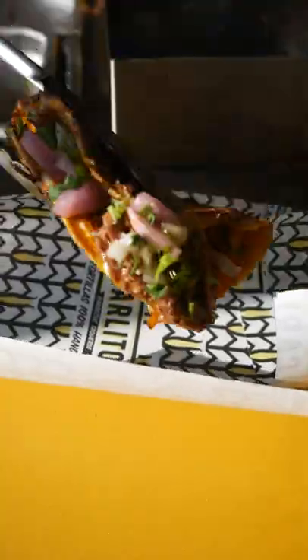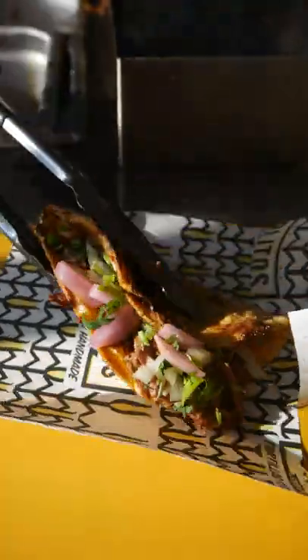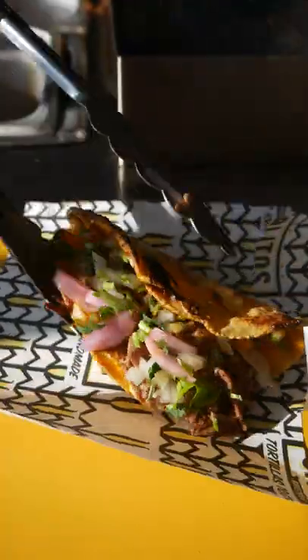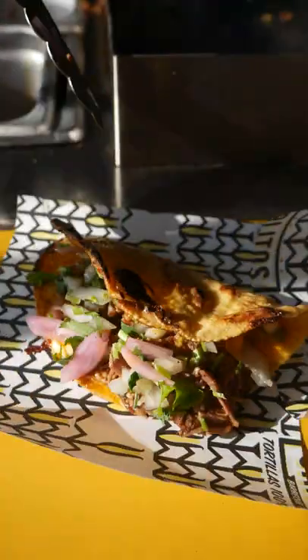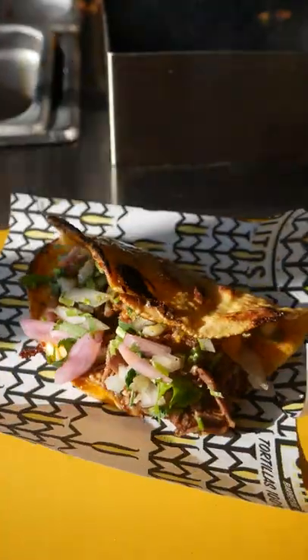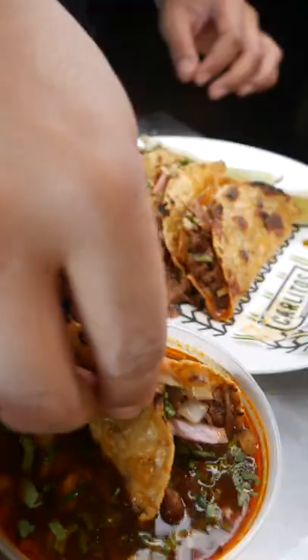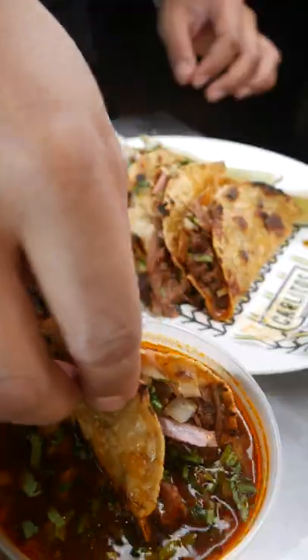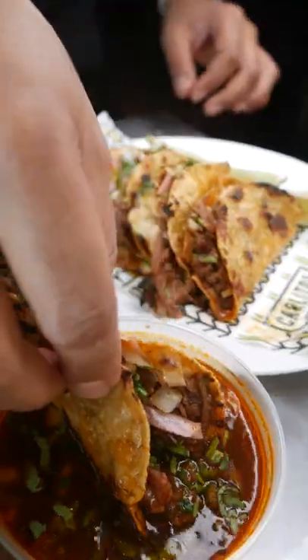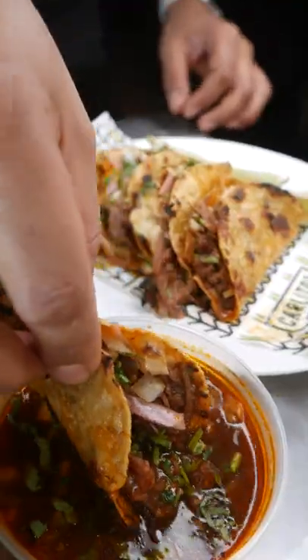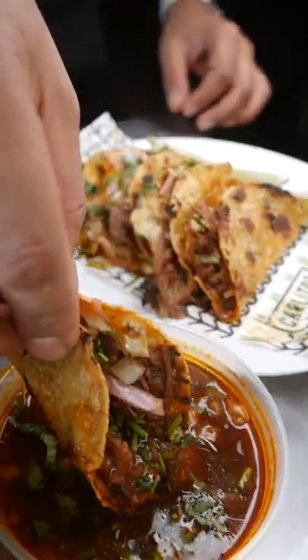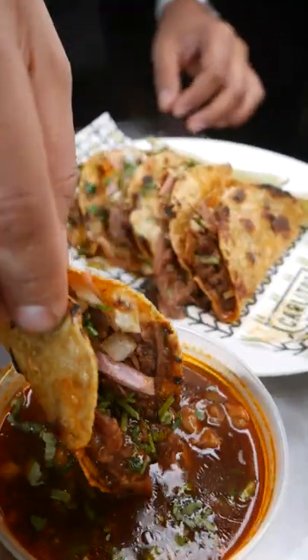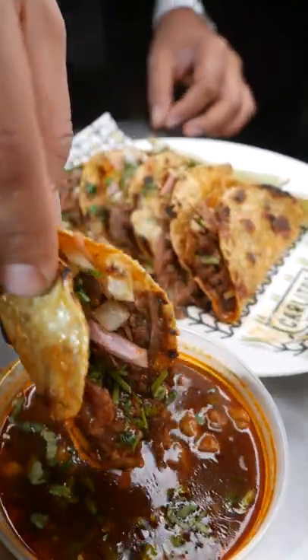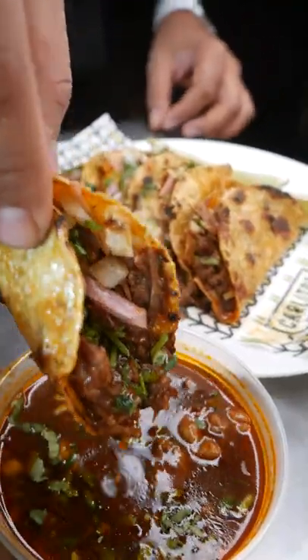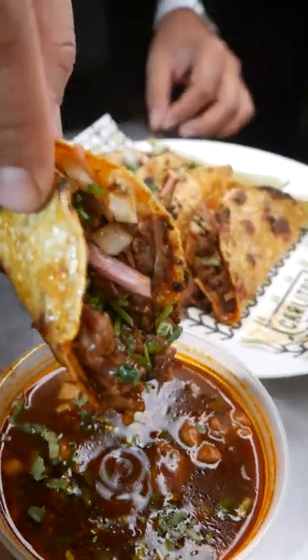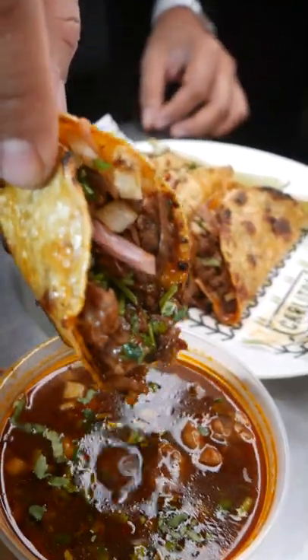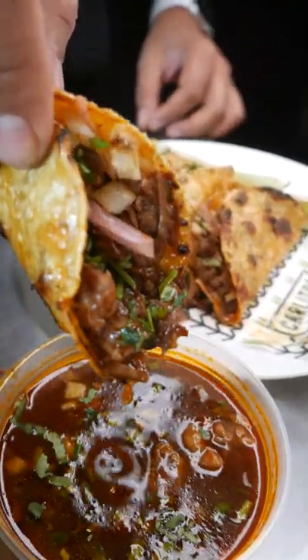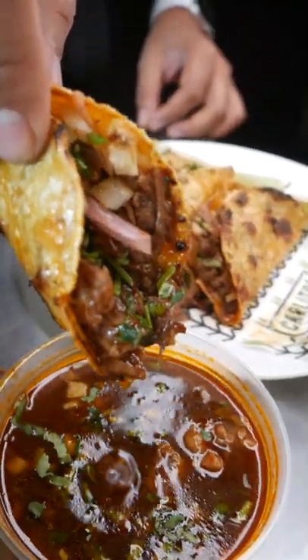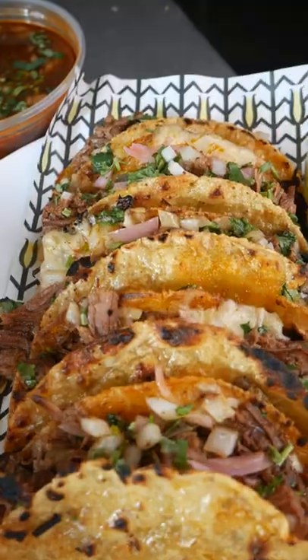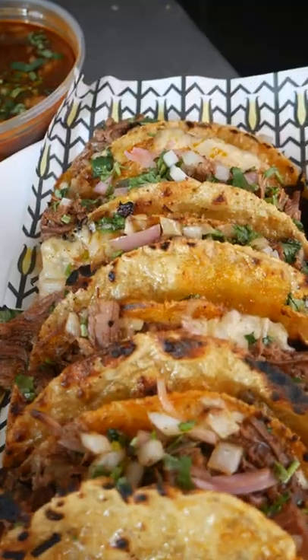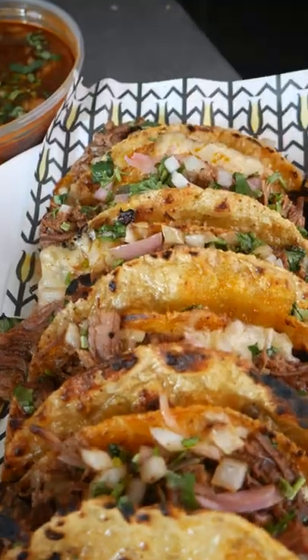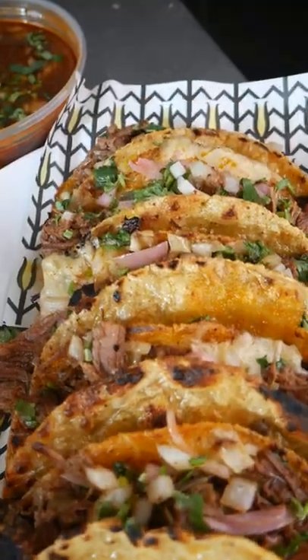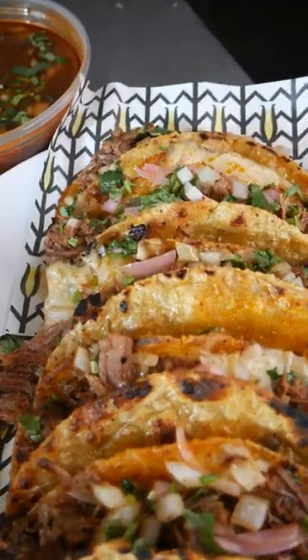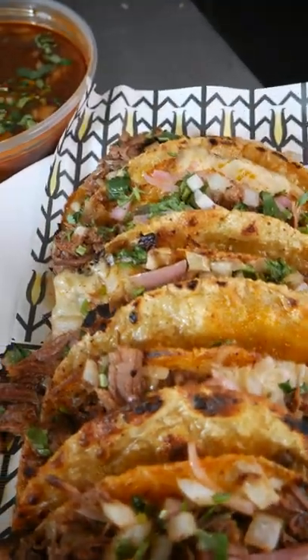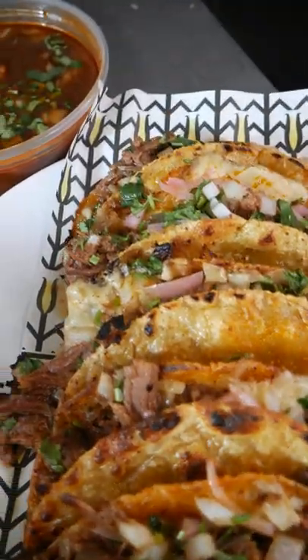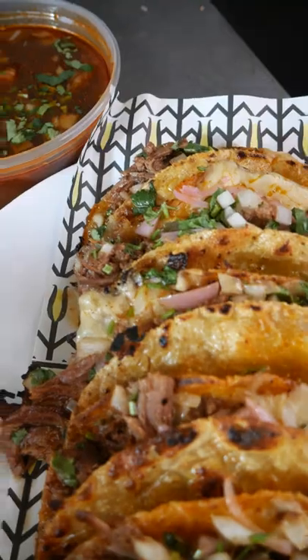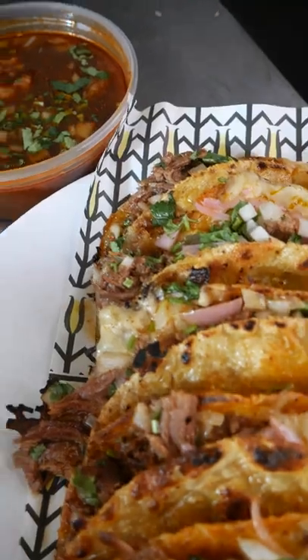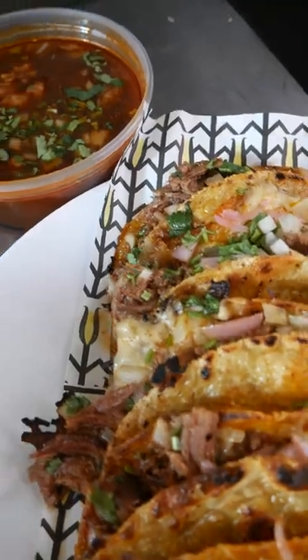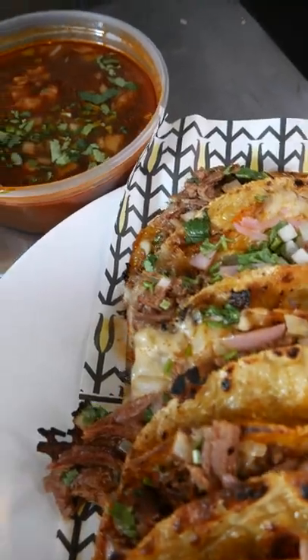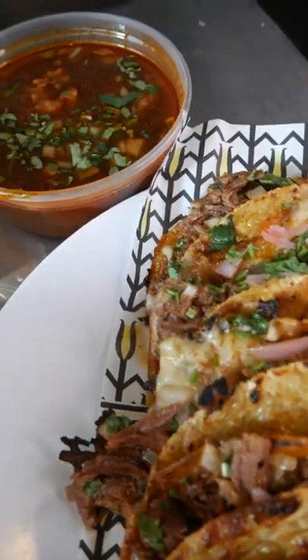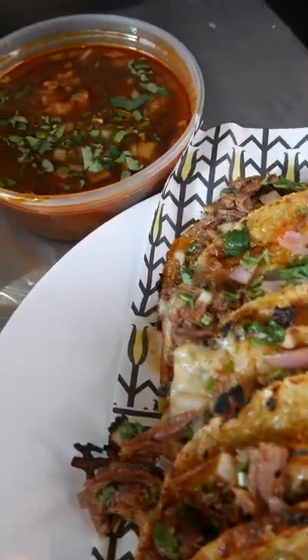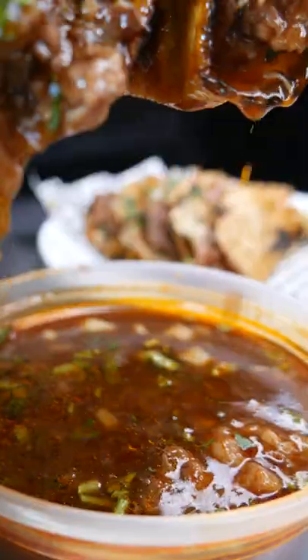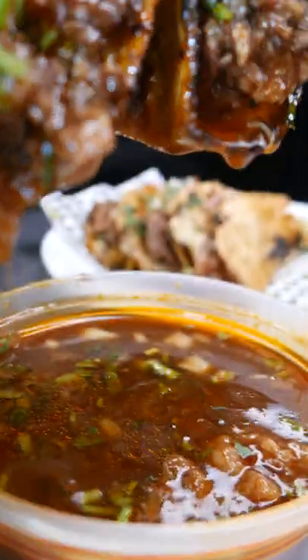Stunning. Now it's time for the classic dunk — ooh yes. These are a must try.